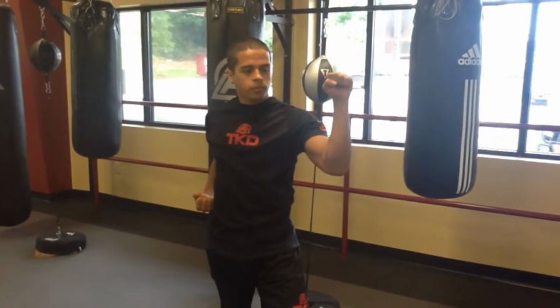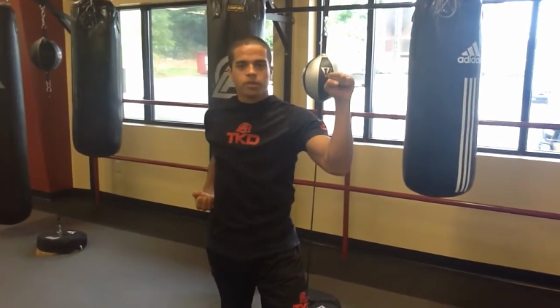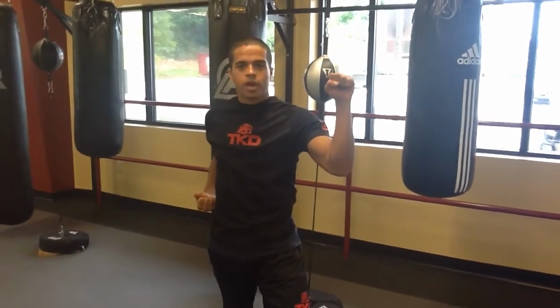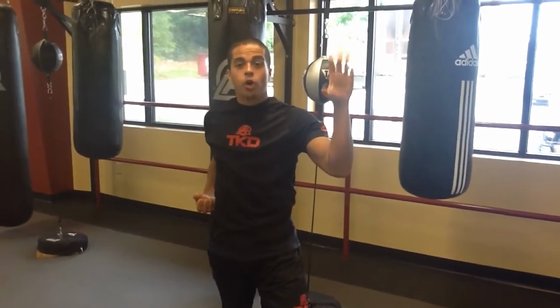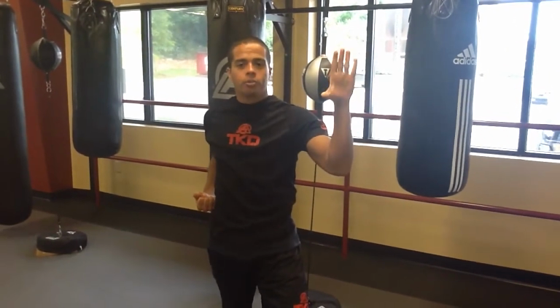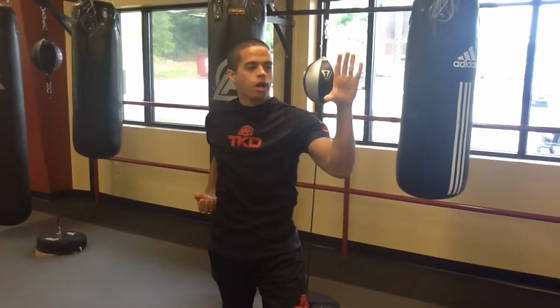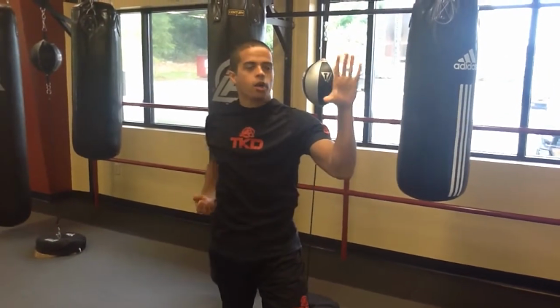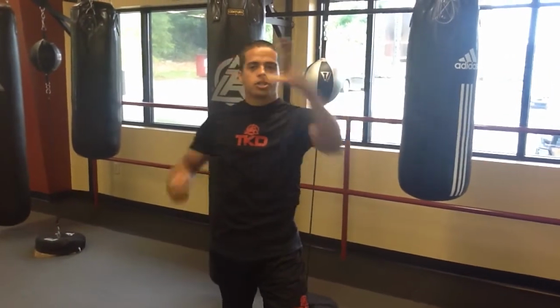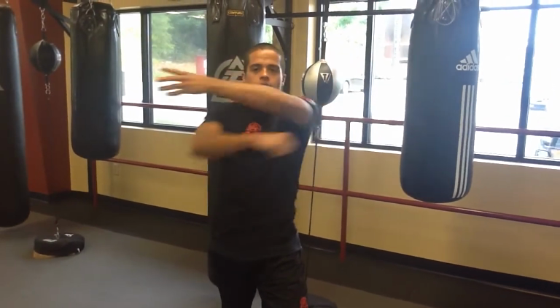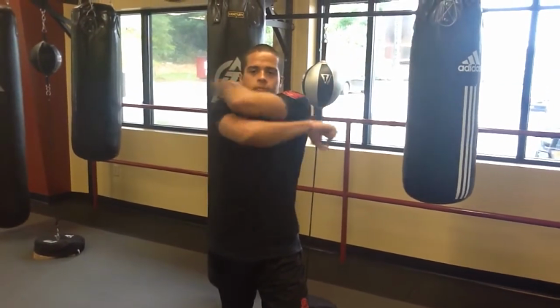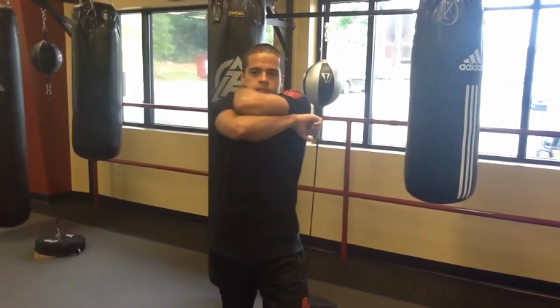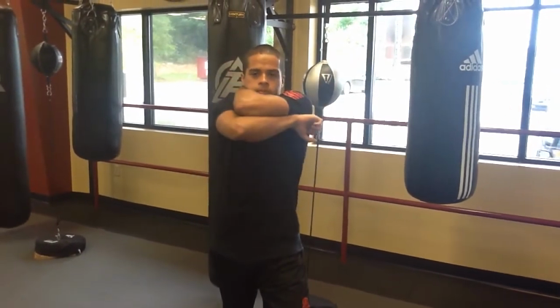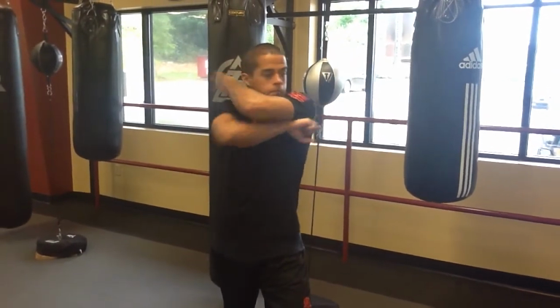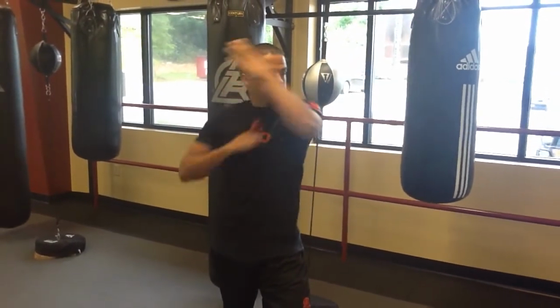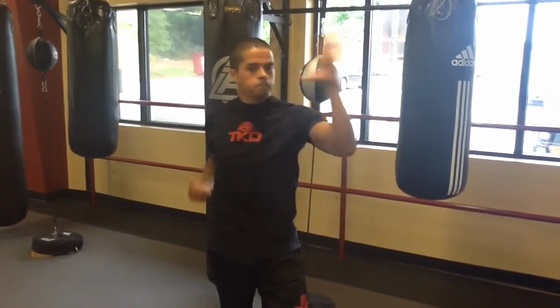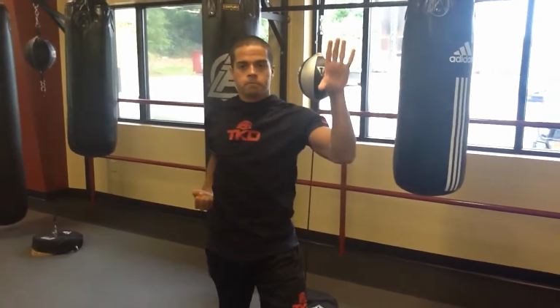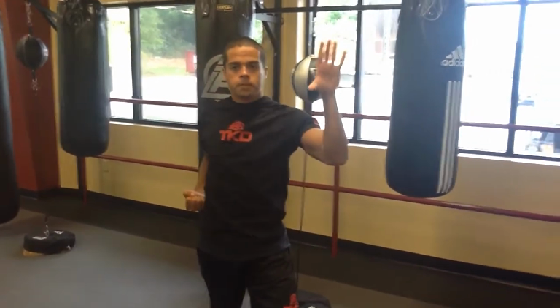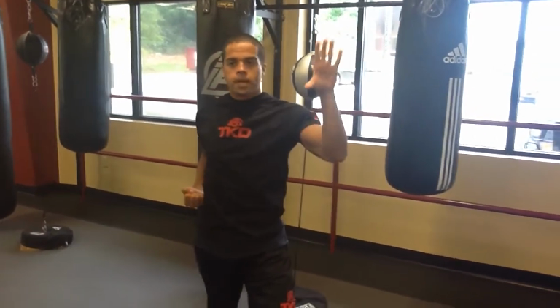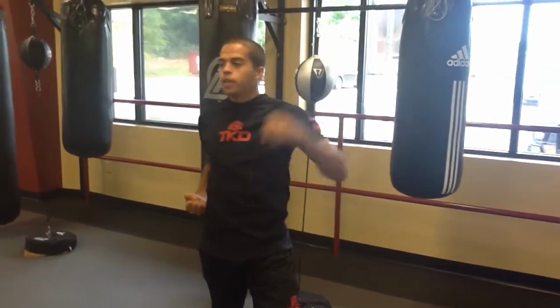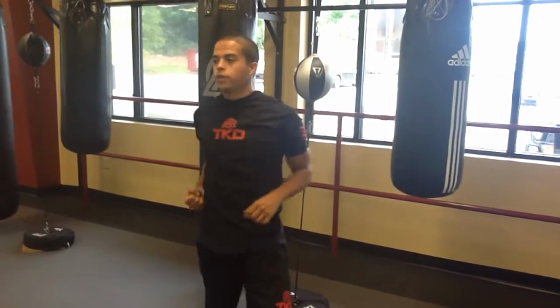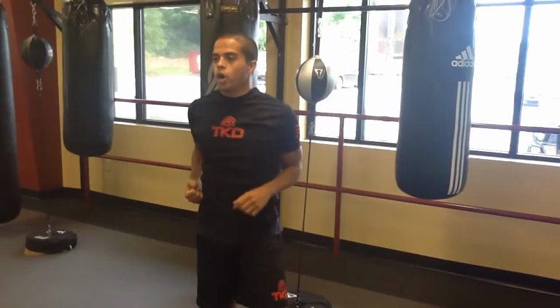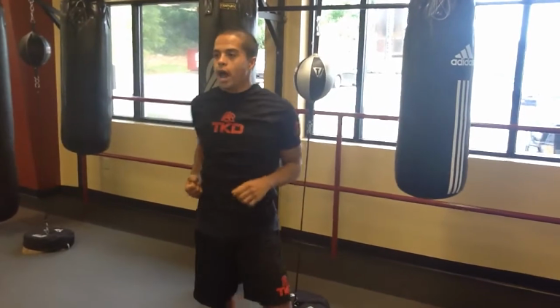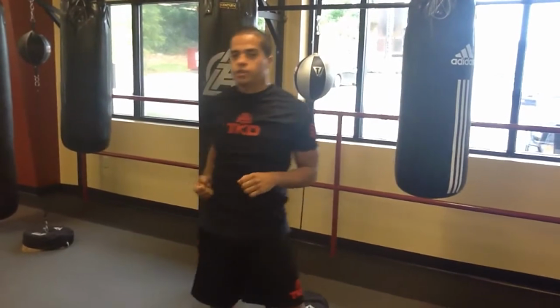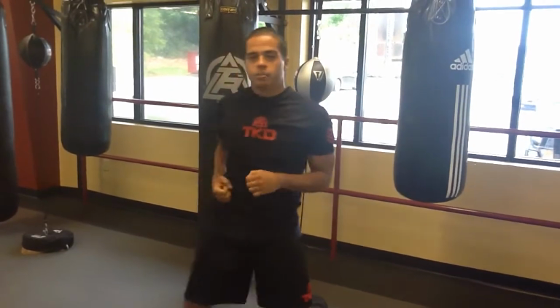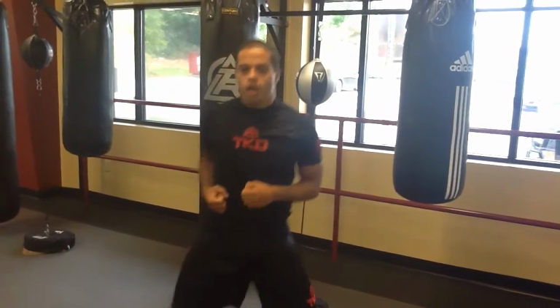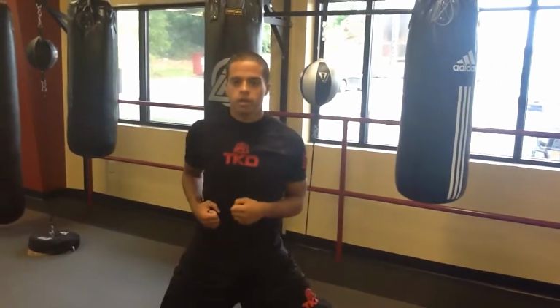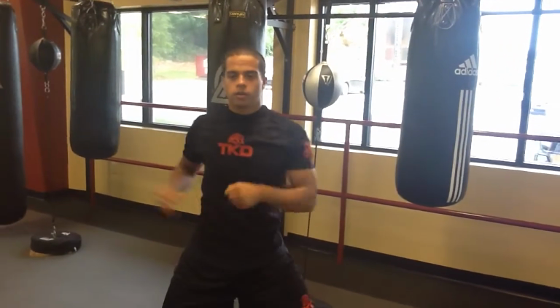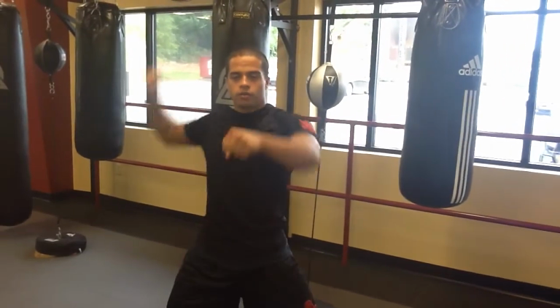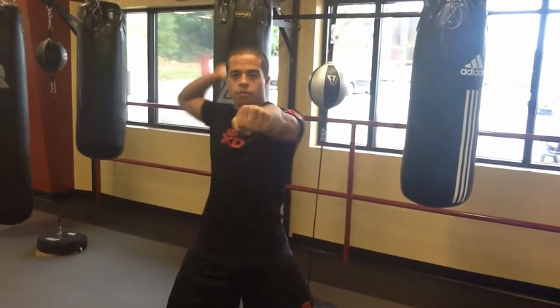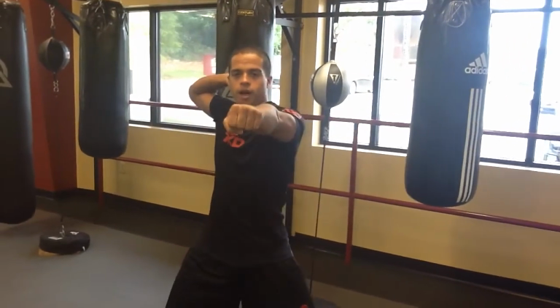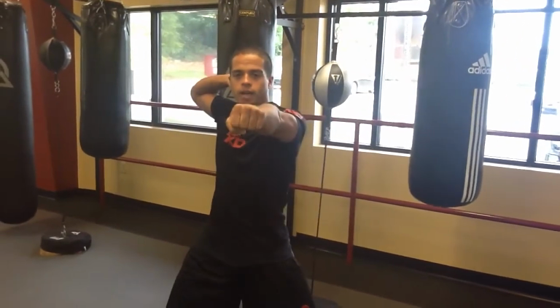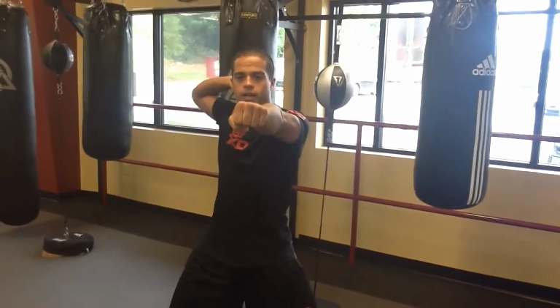Then we've got hooking block — hugs on top. Then our outside block from behind the head.